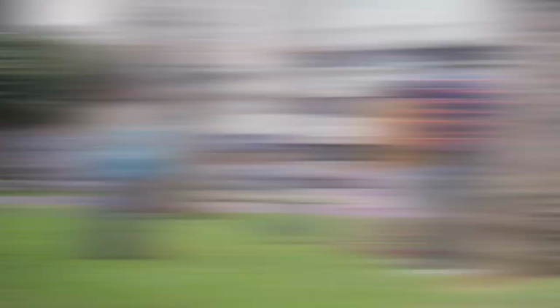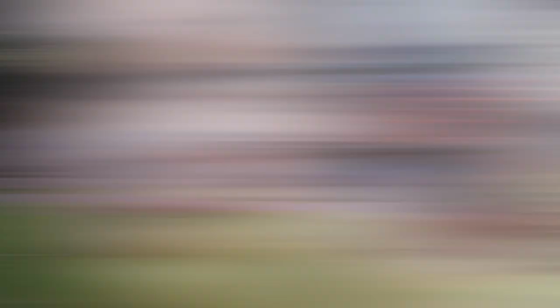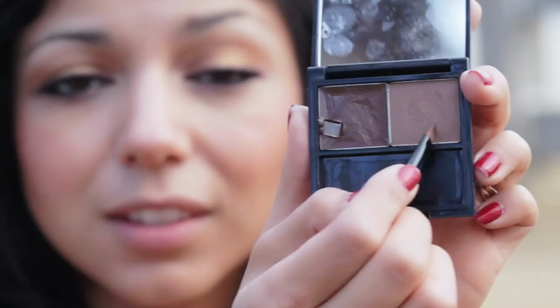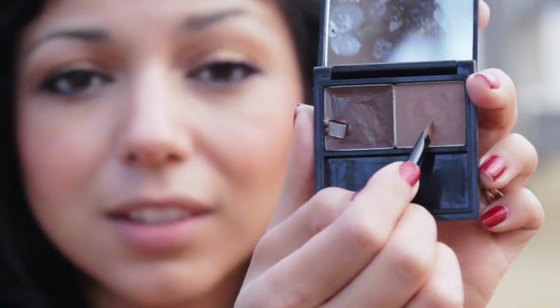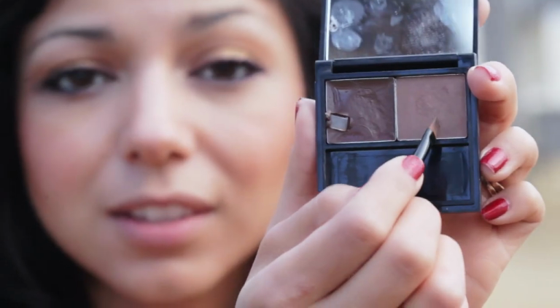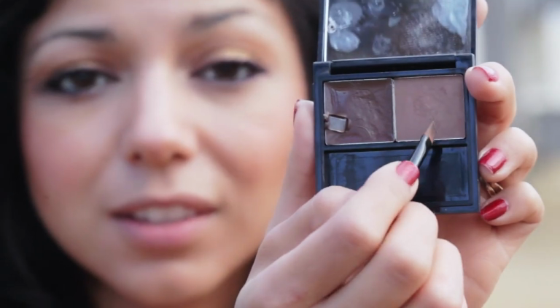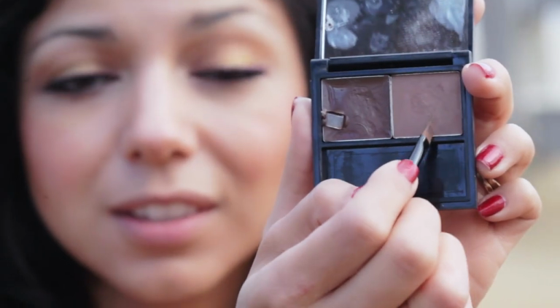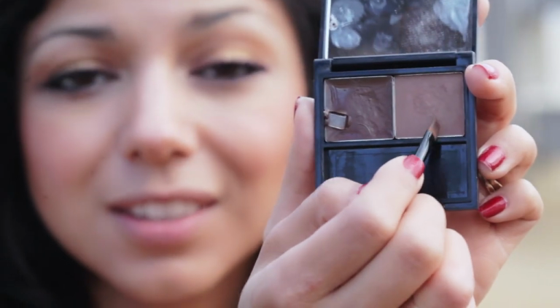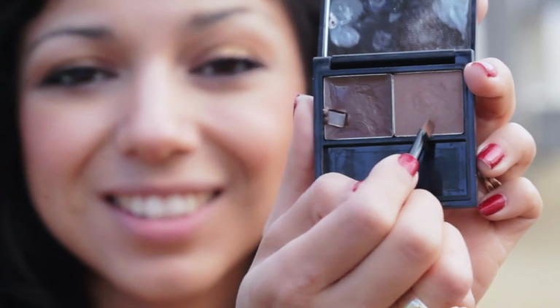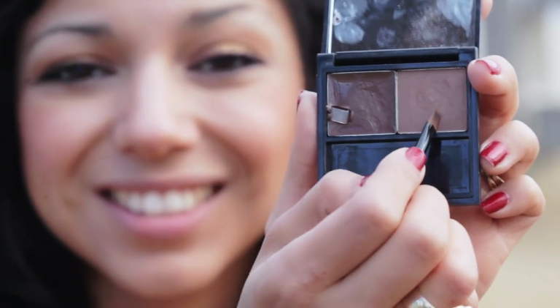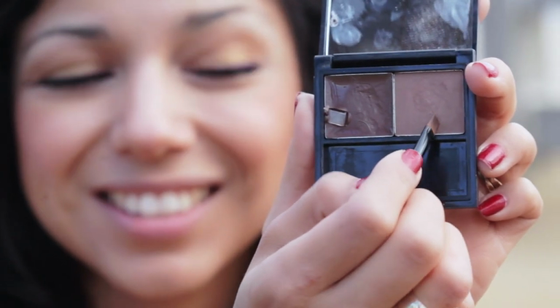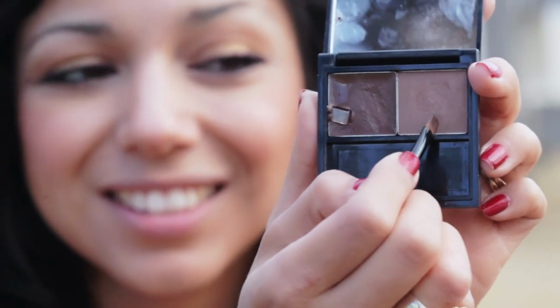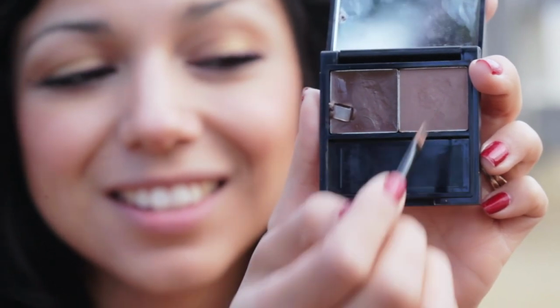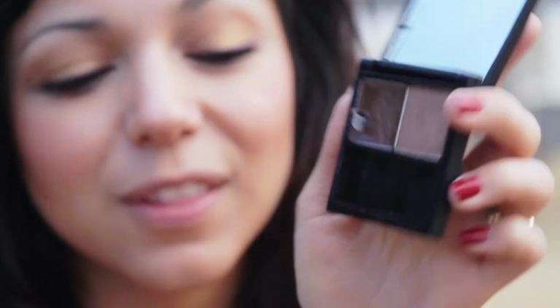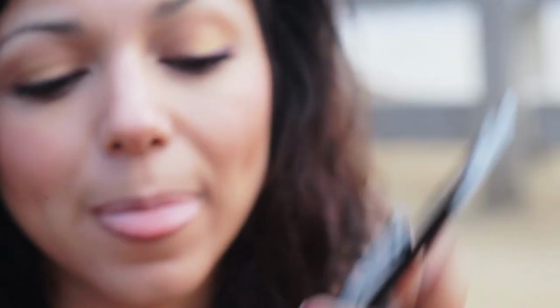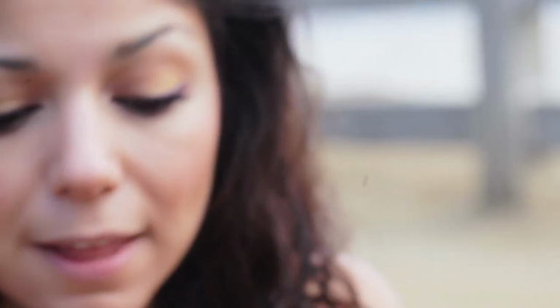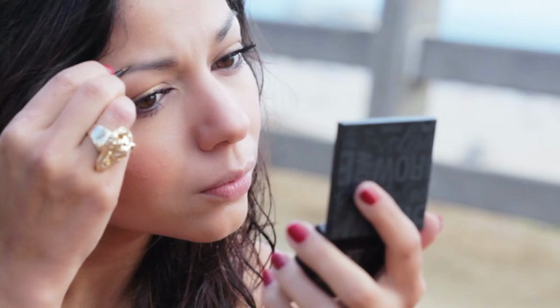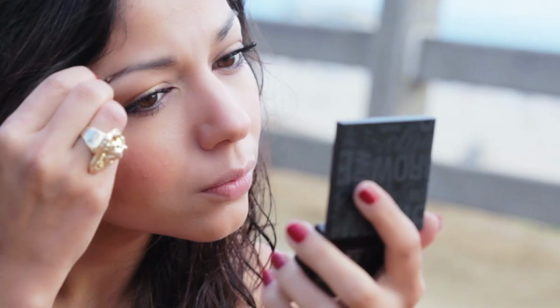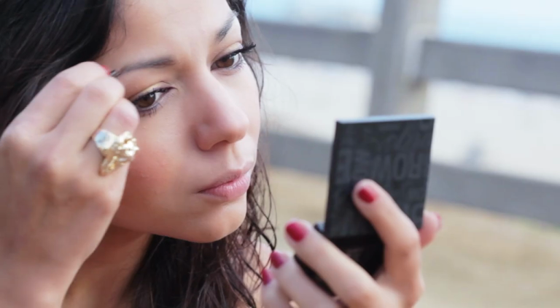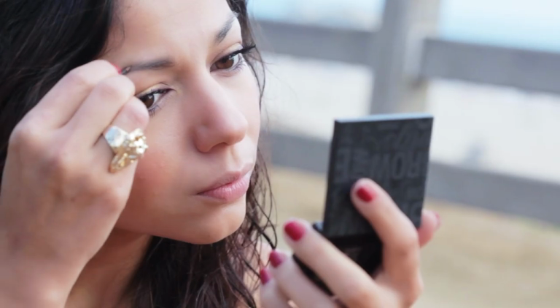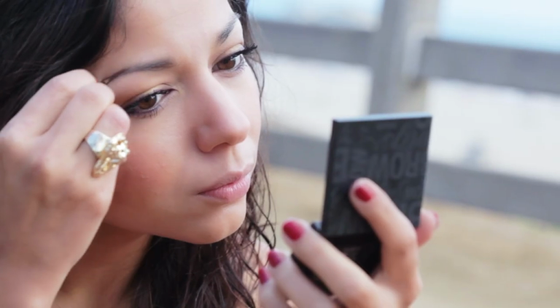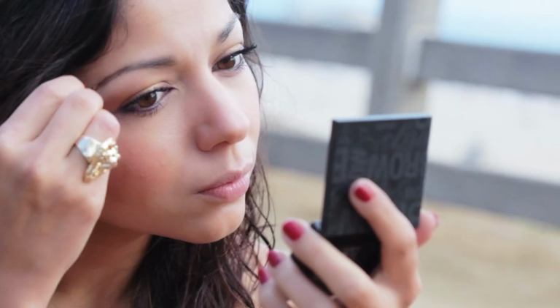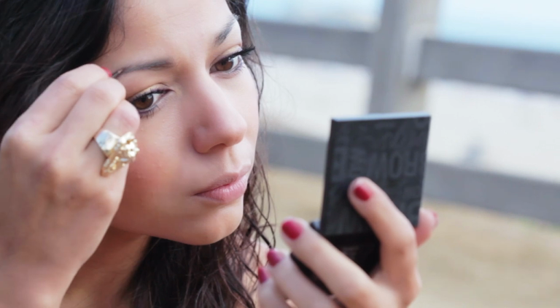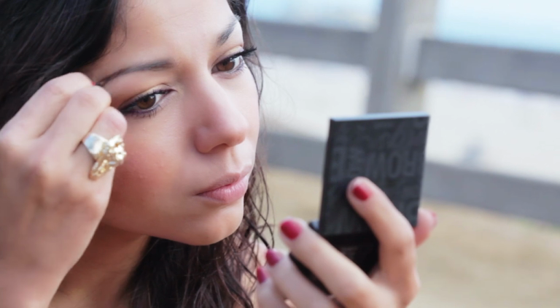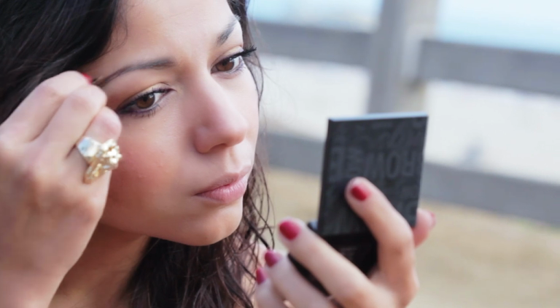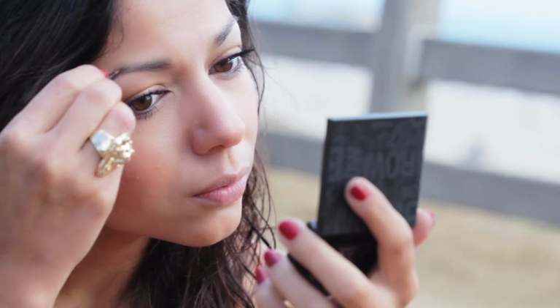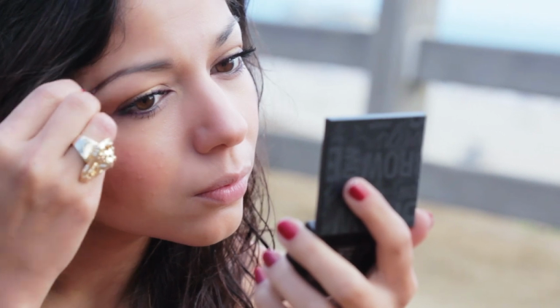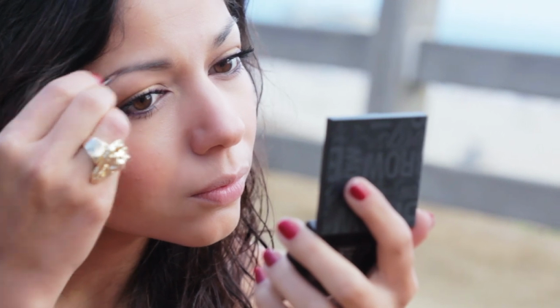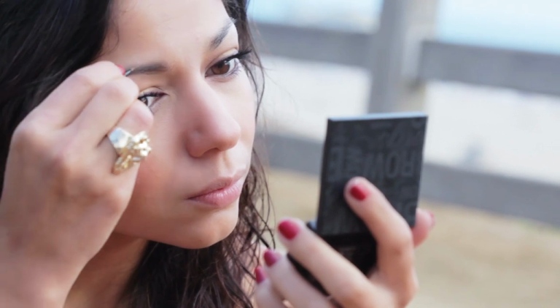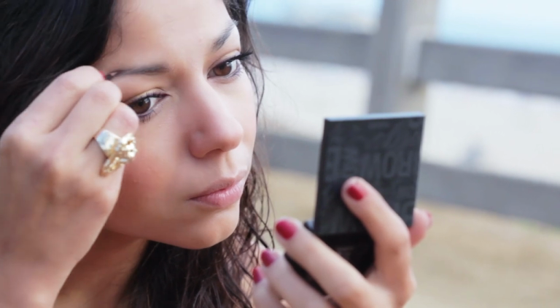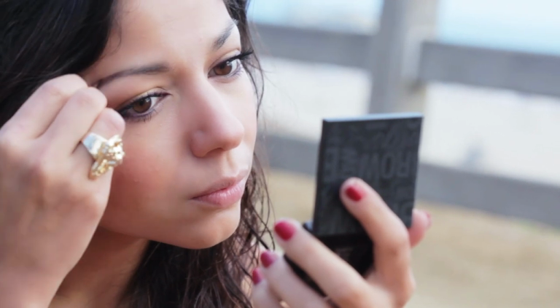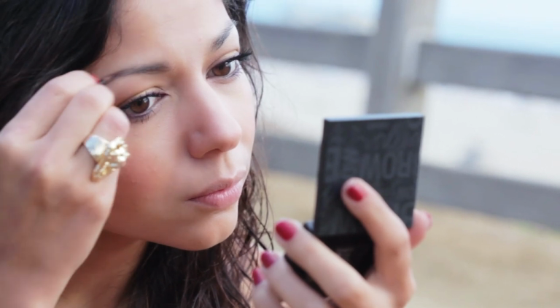Now taking my brow shaping kit from Benefit, I'm going to apply the brow powder and just shape and define my brows.